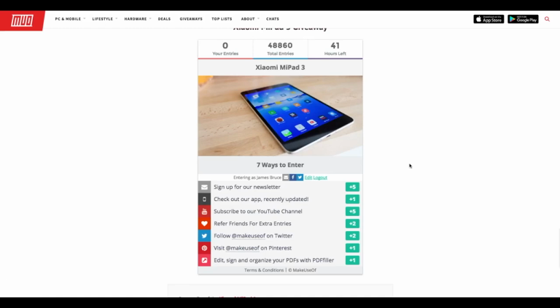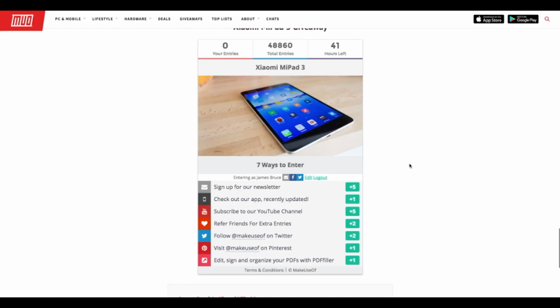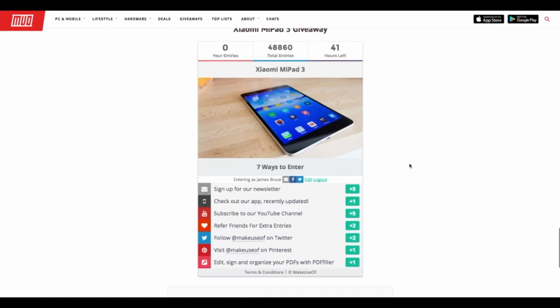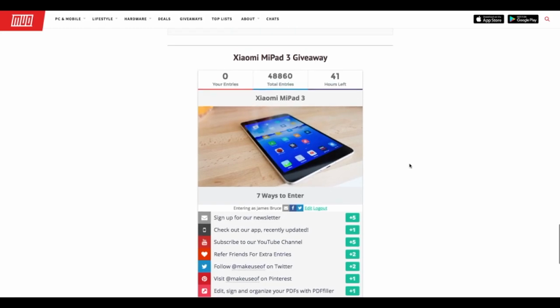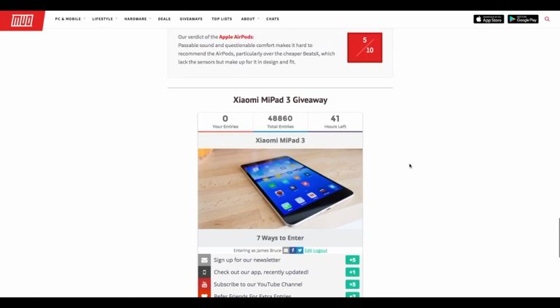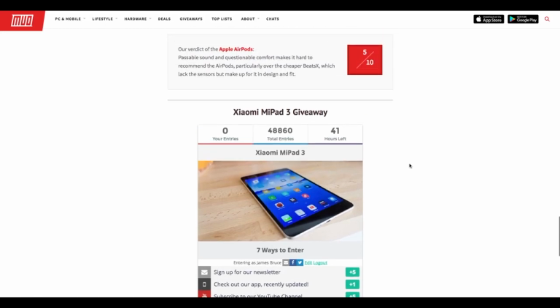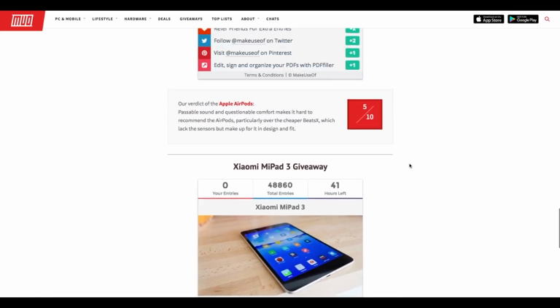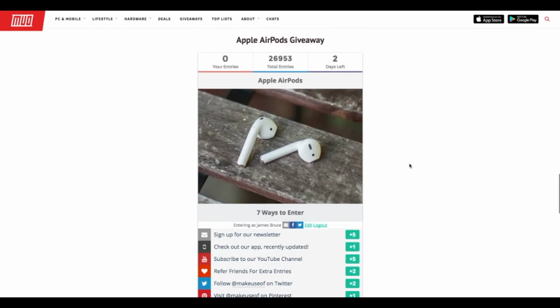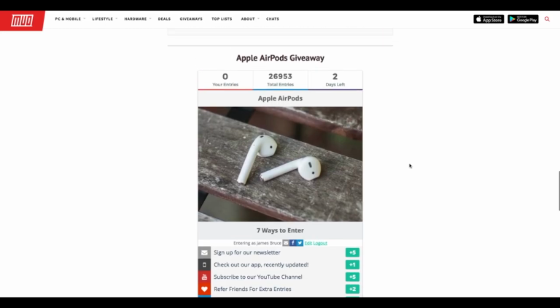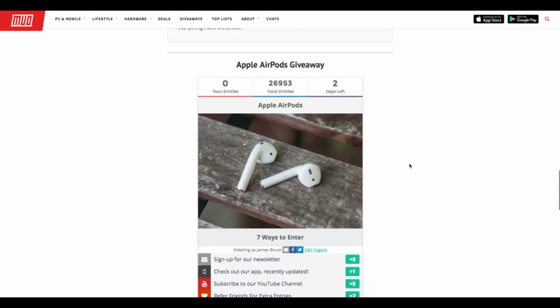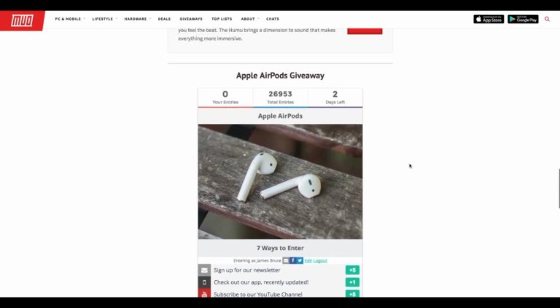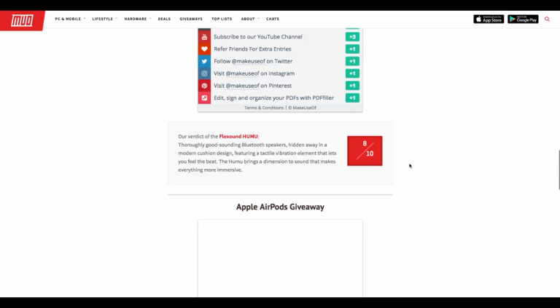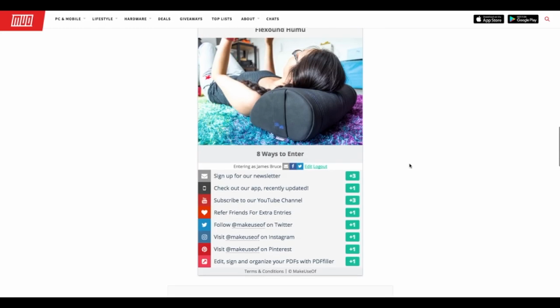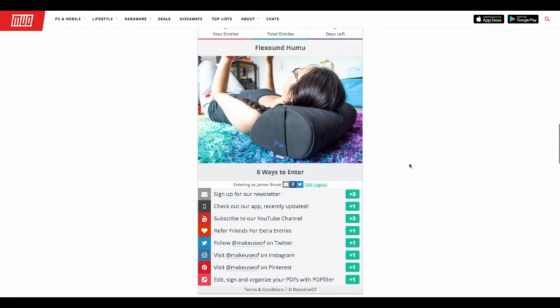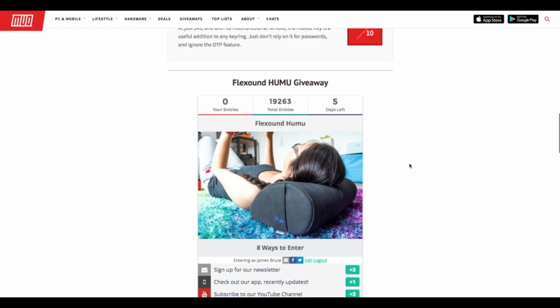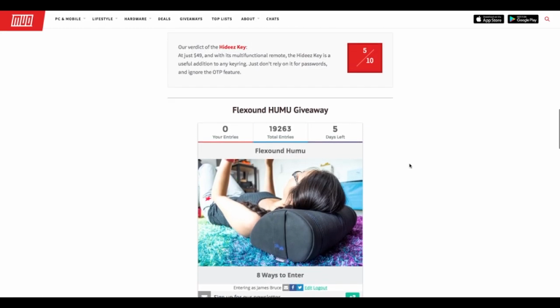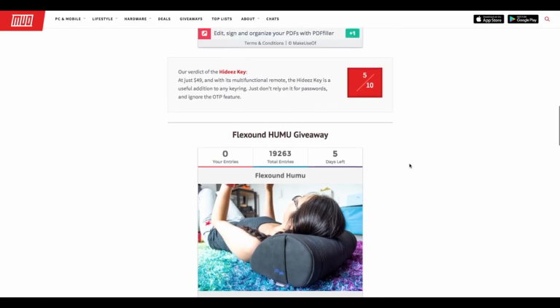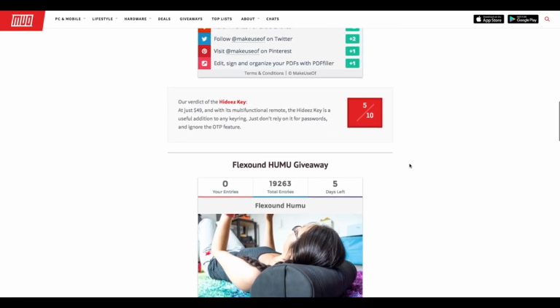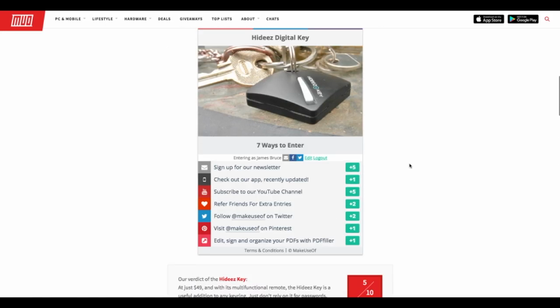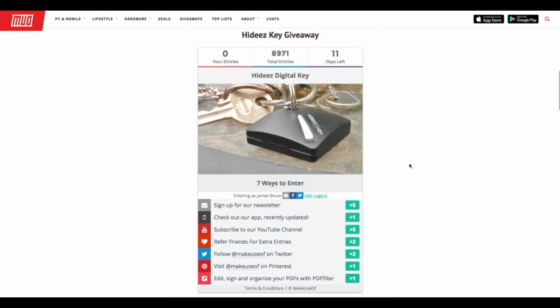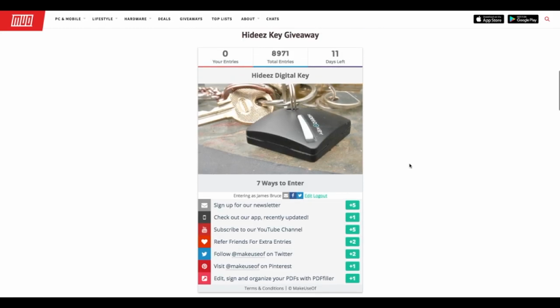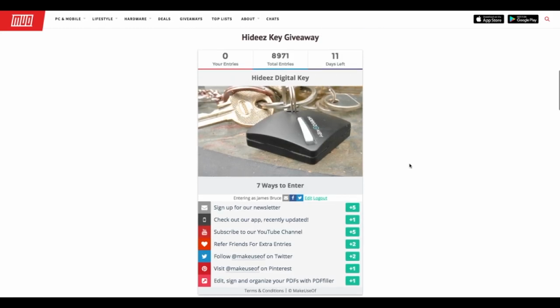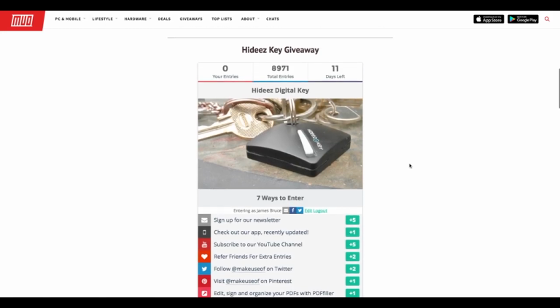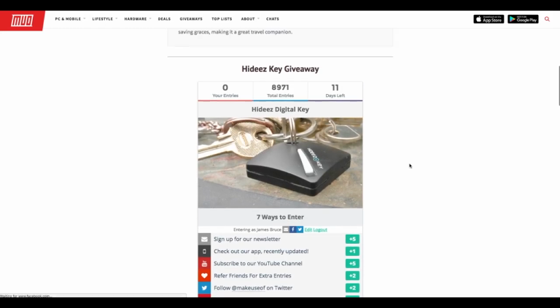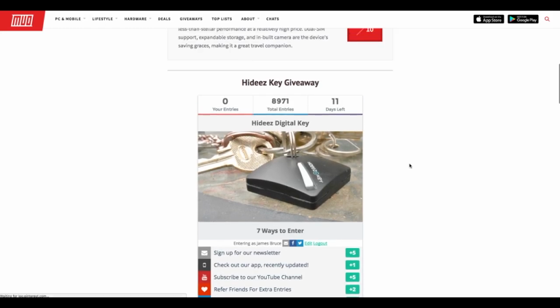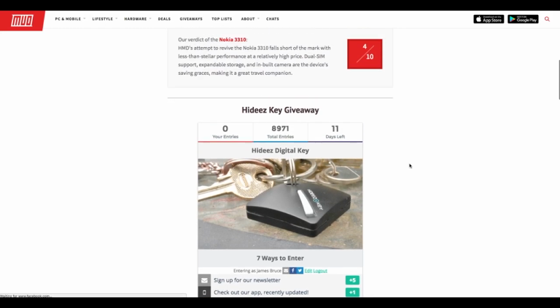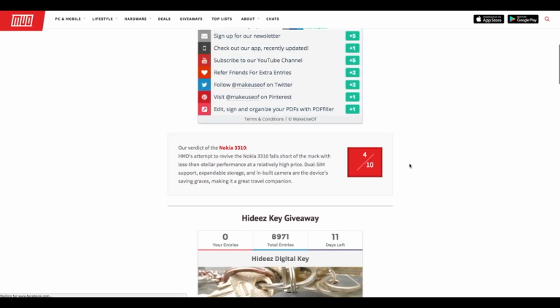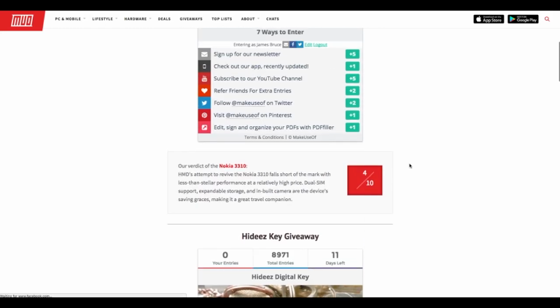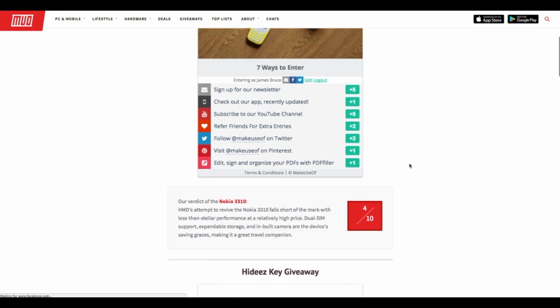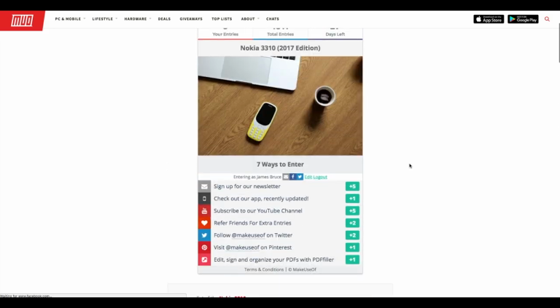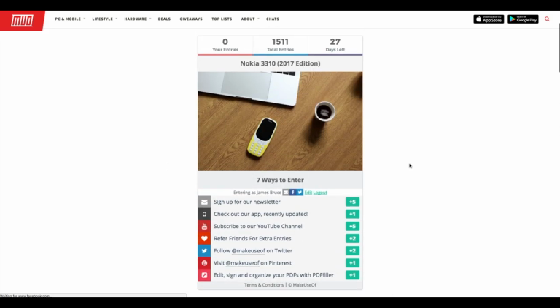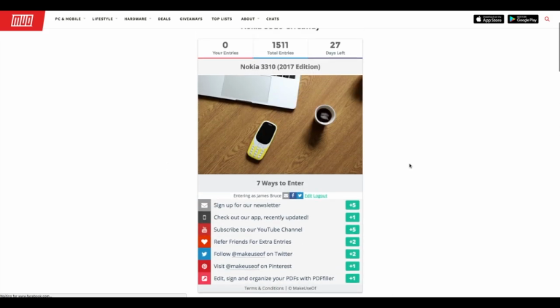Hi, I'm James Bruce, you're watching MakeUseOf TV, and these are all the things we're giving away this week.